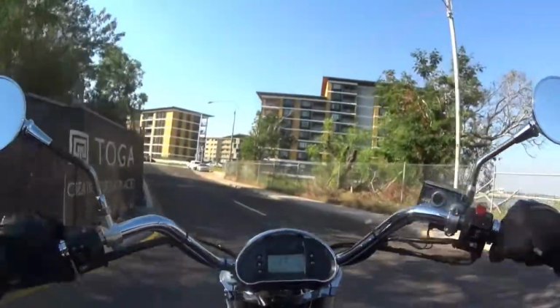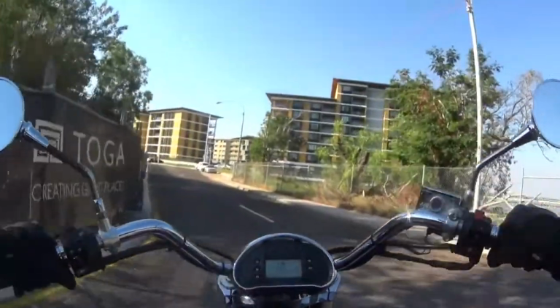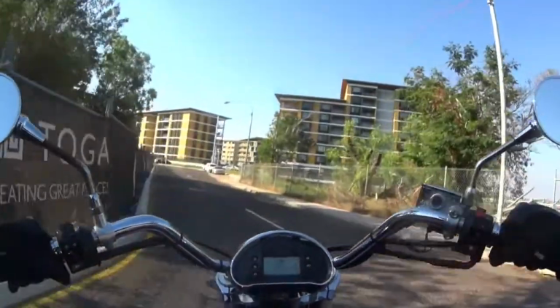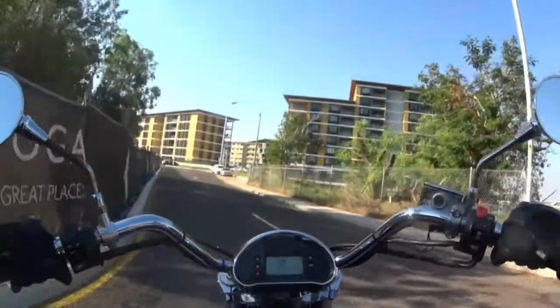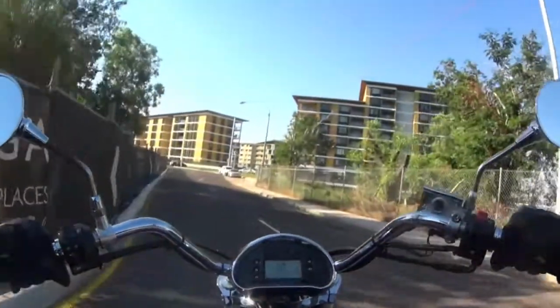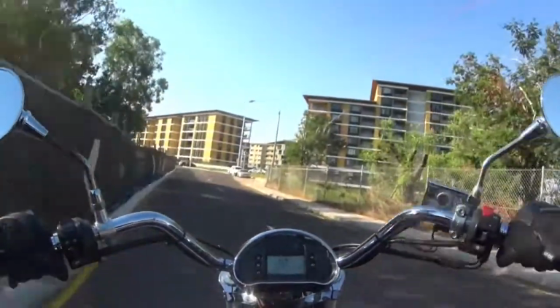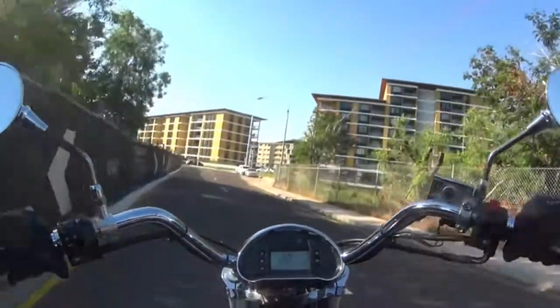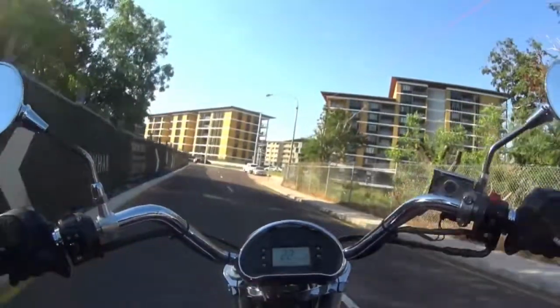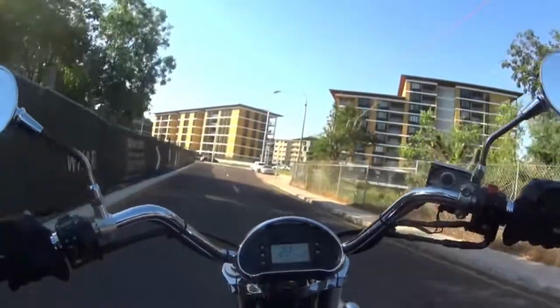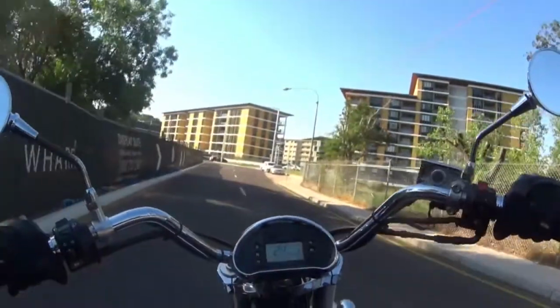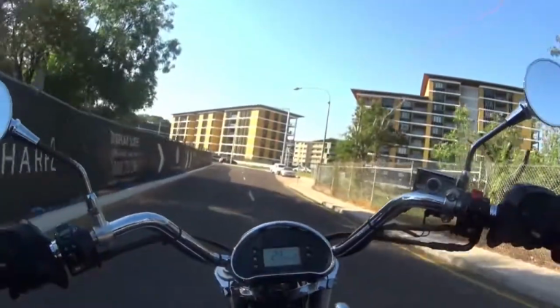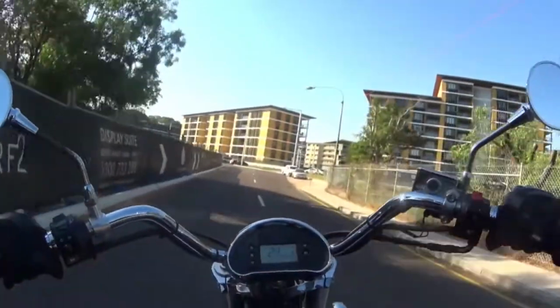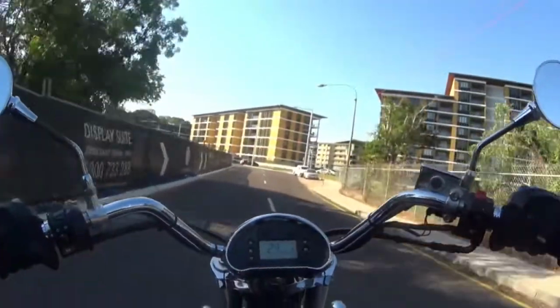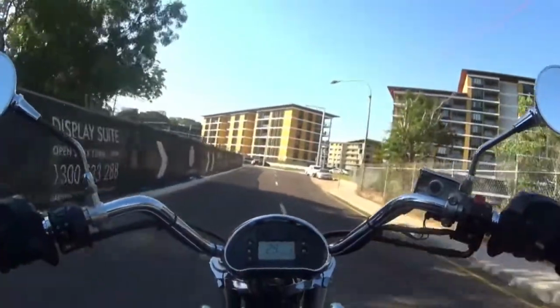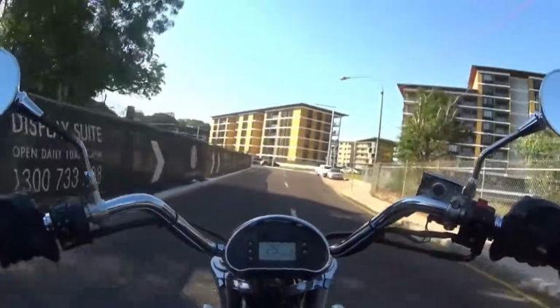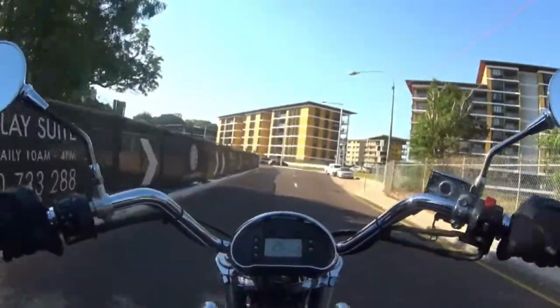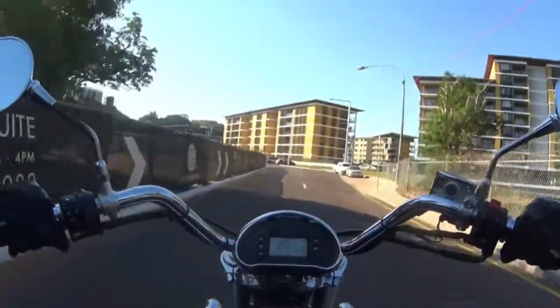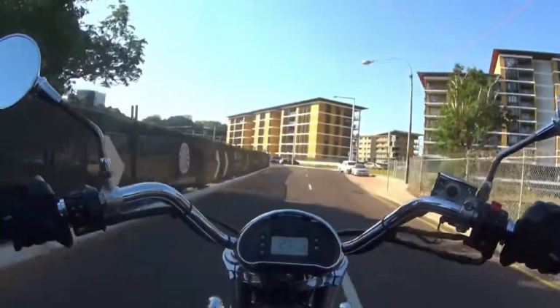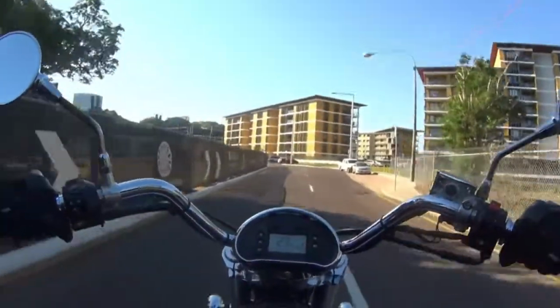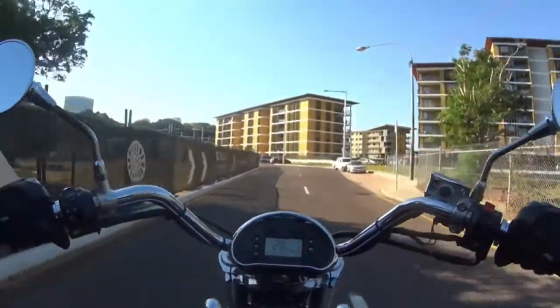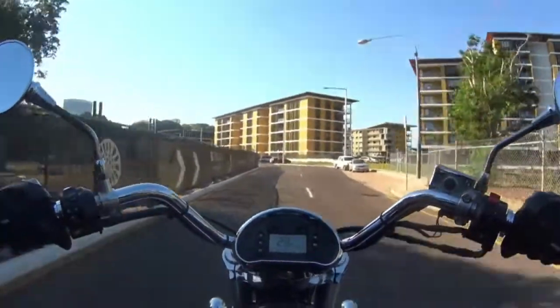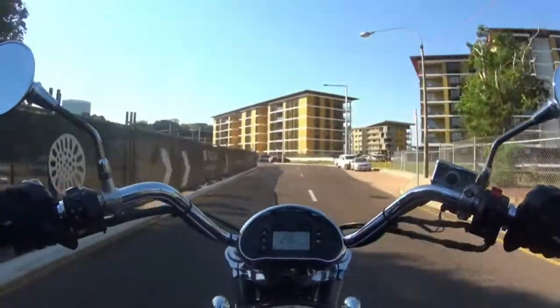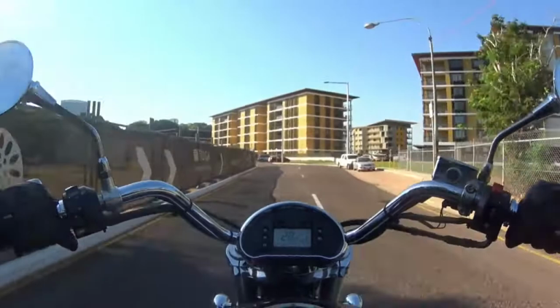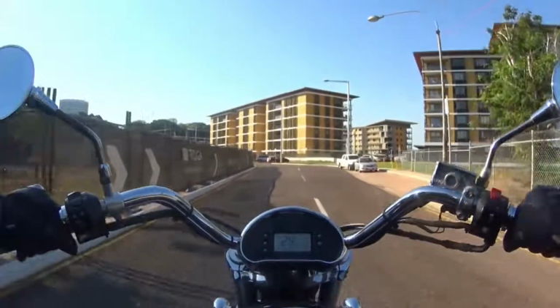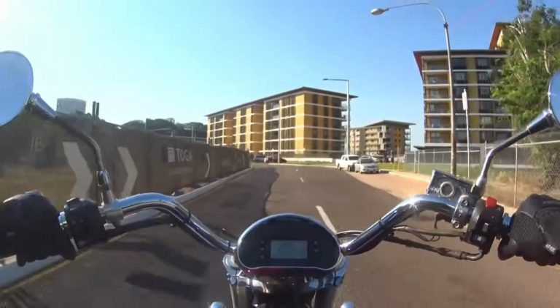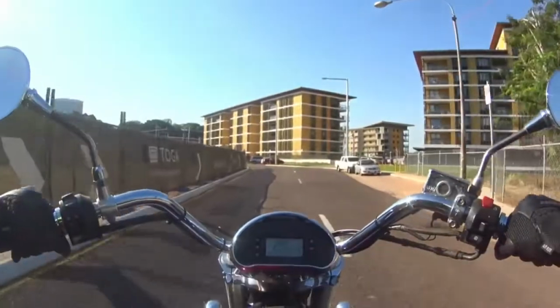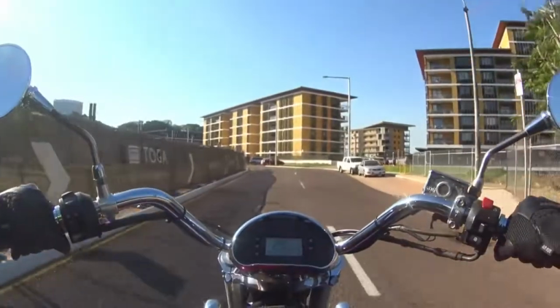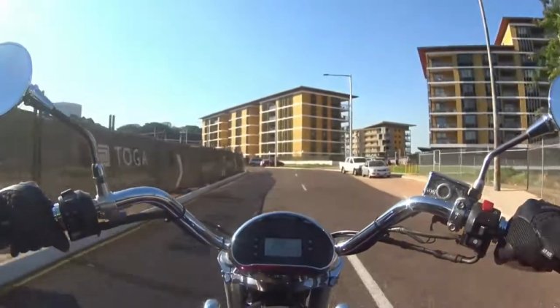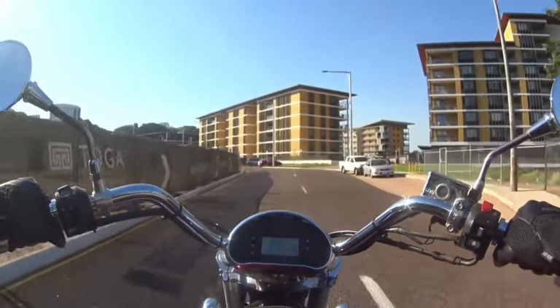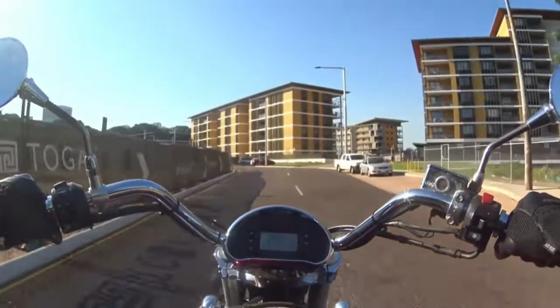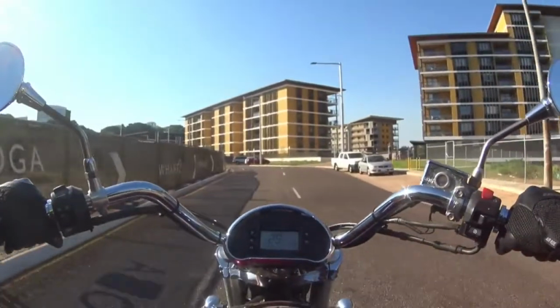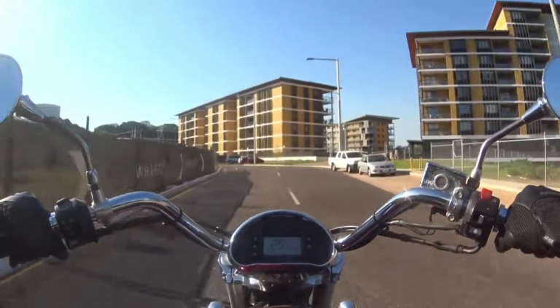These are all apartments. Pretty expensive to live here, but it's a nice view if you can afford it.